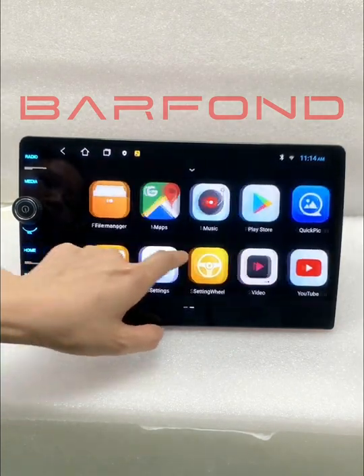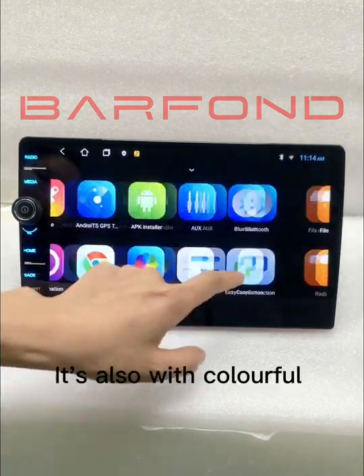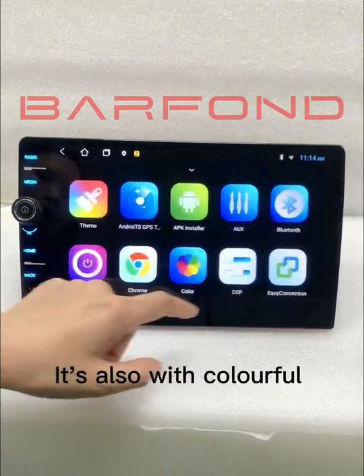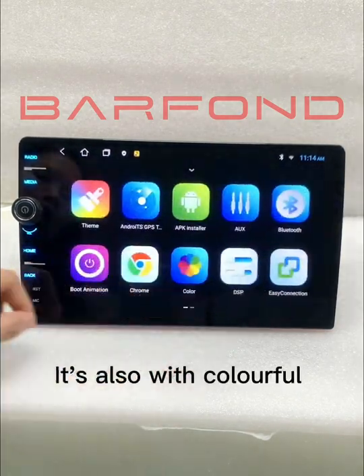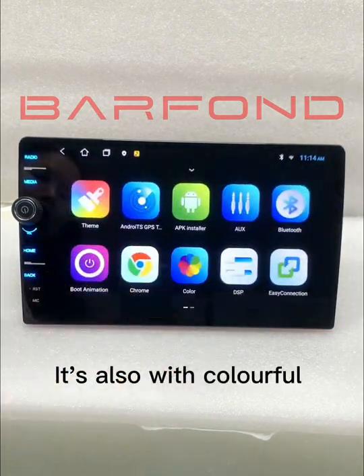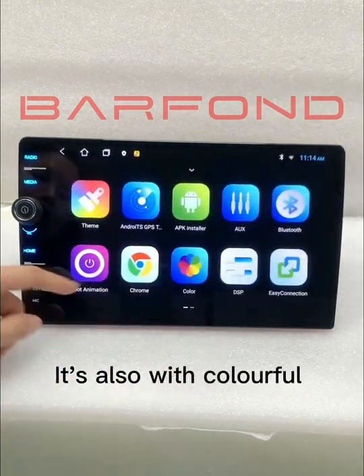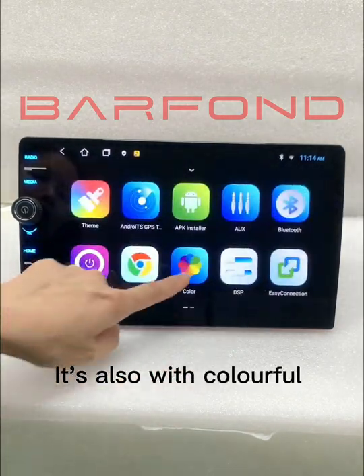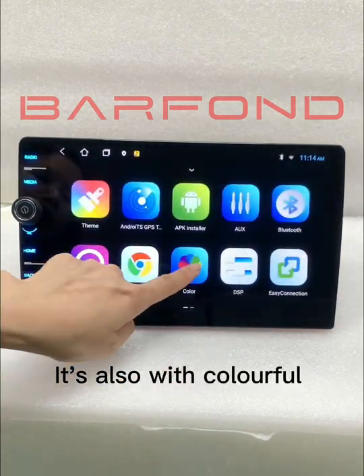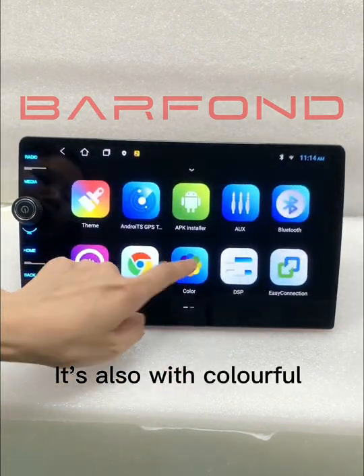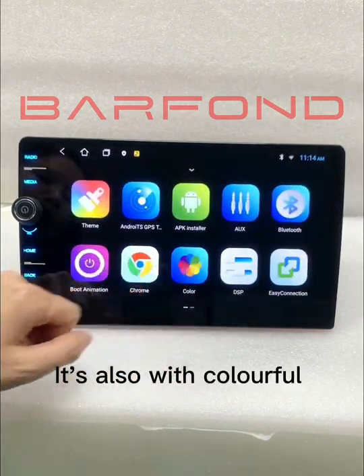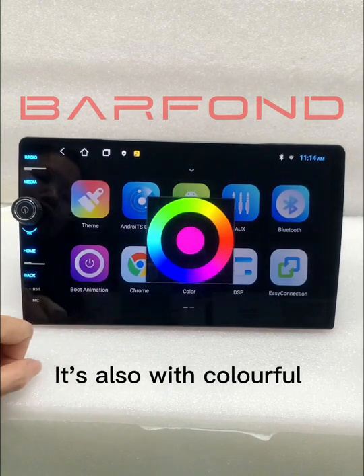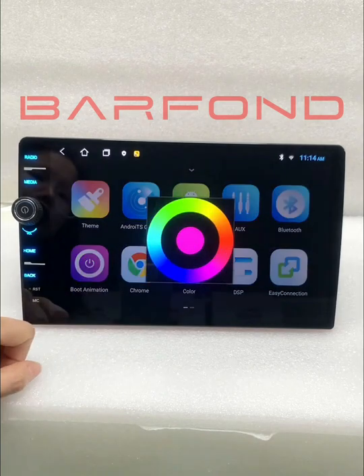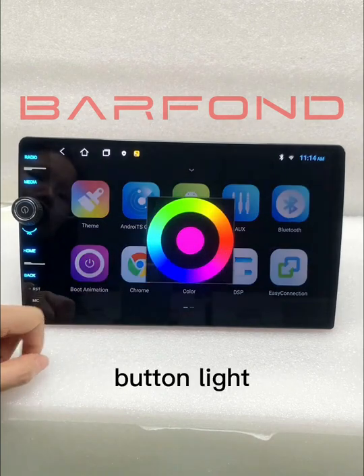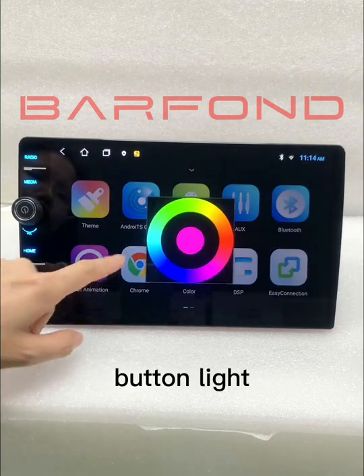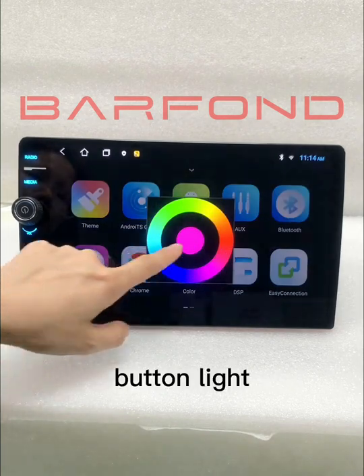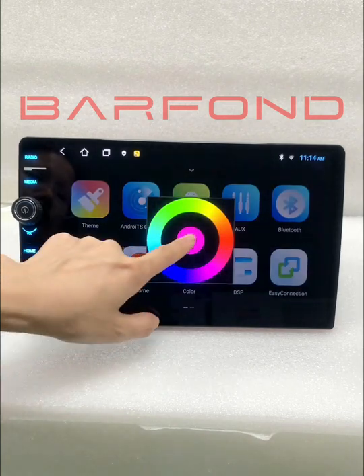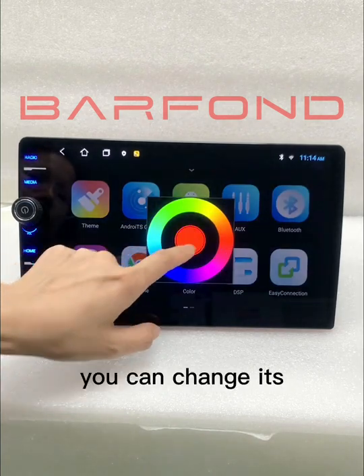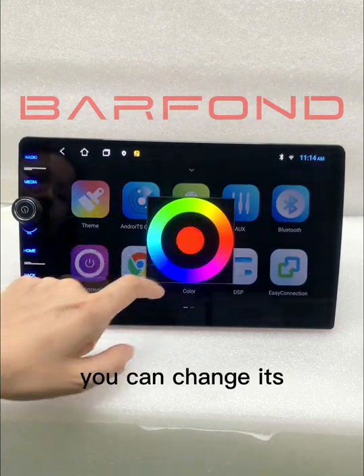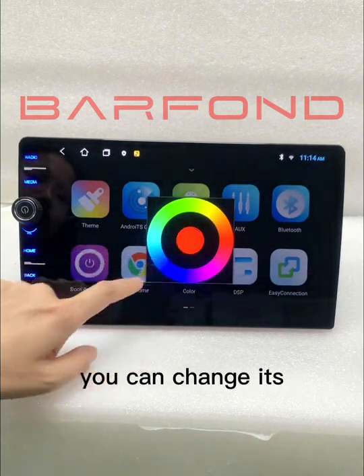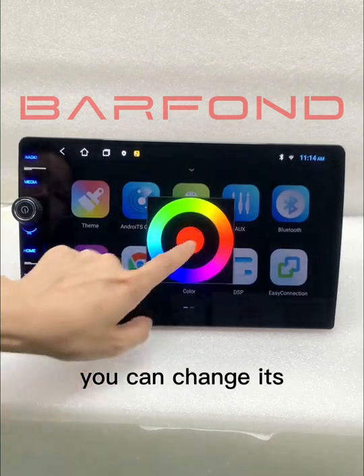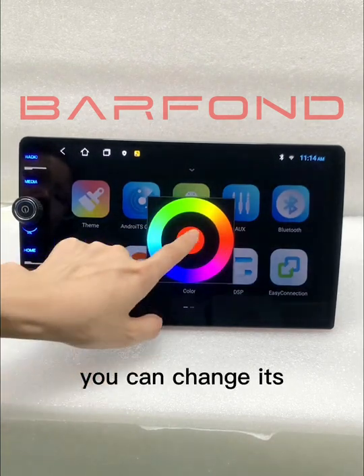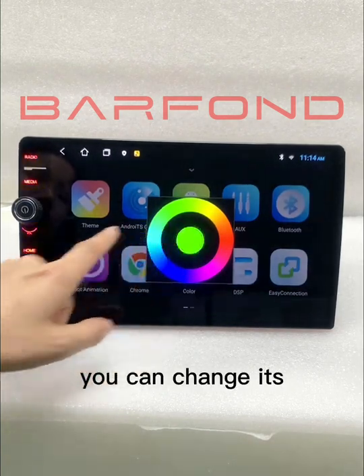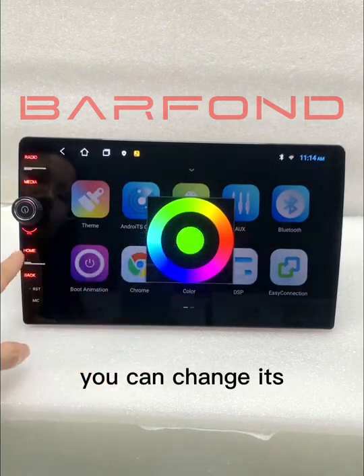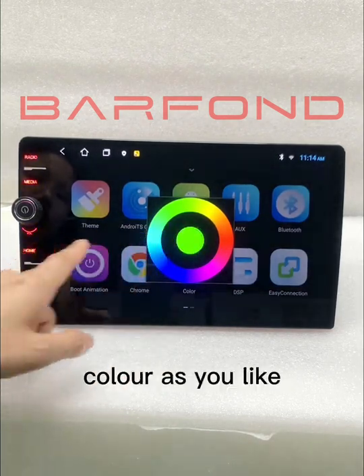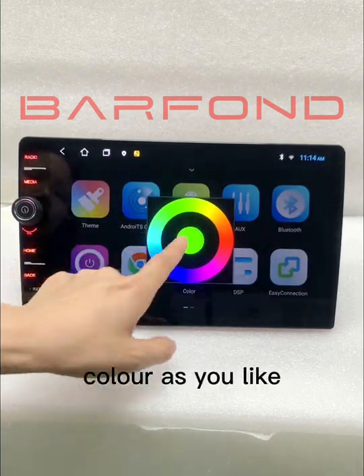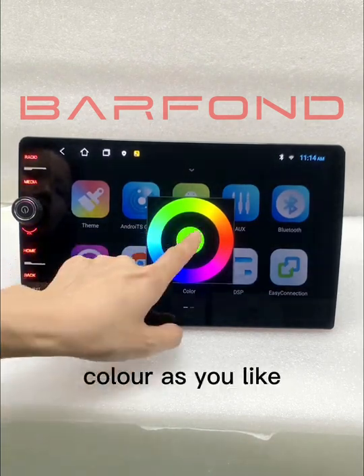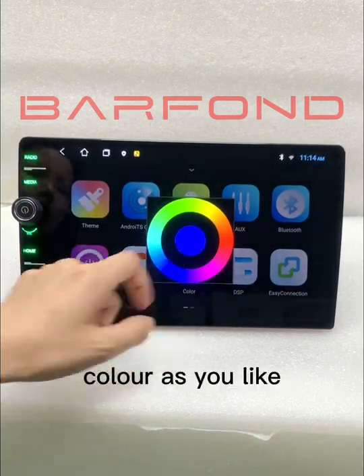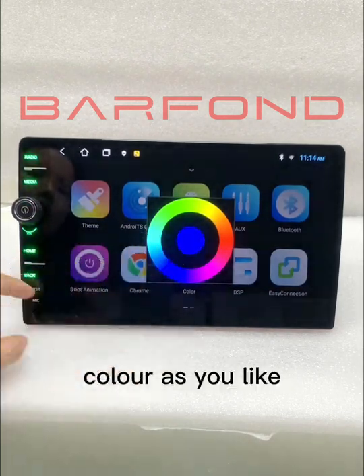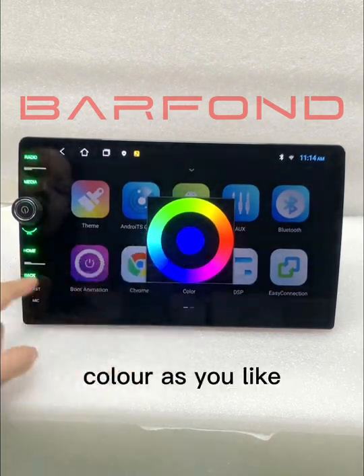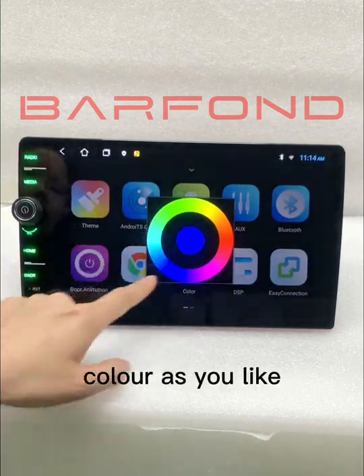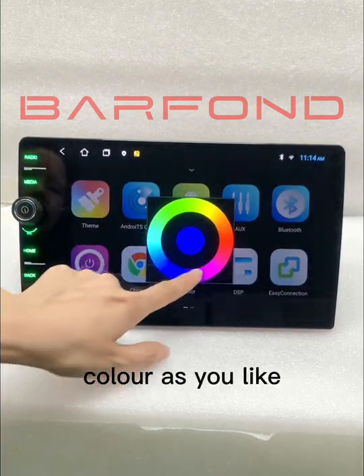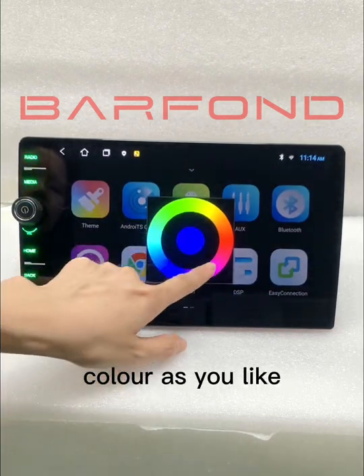It's also with colorful button light. You can change its color as you like.